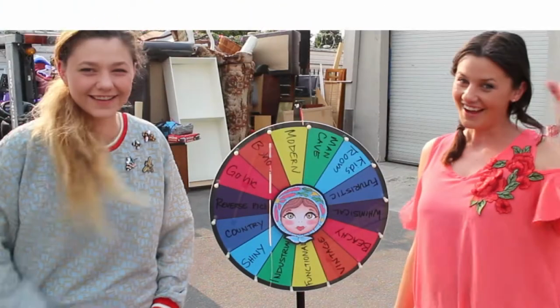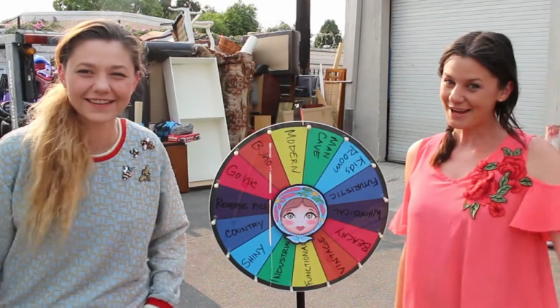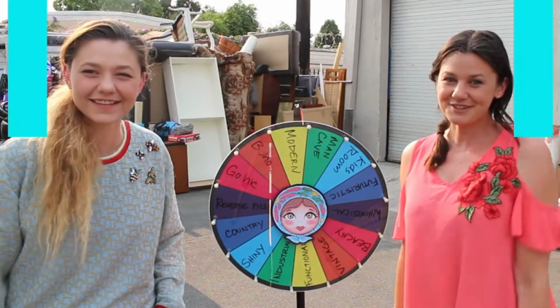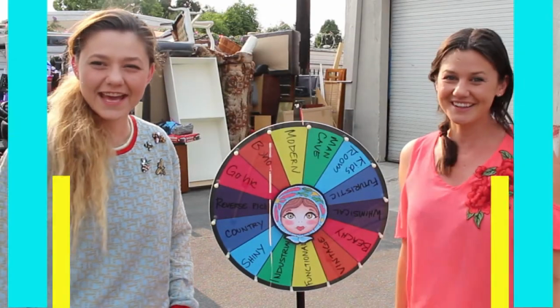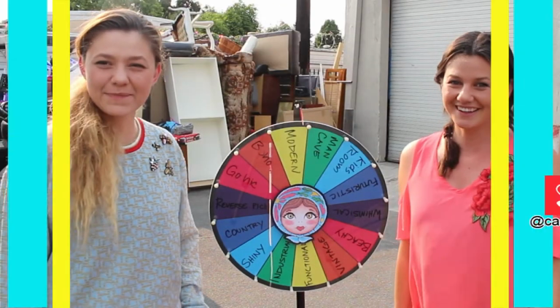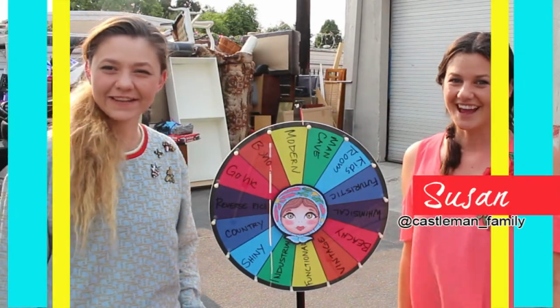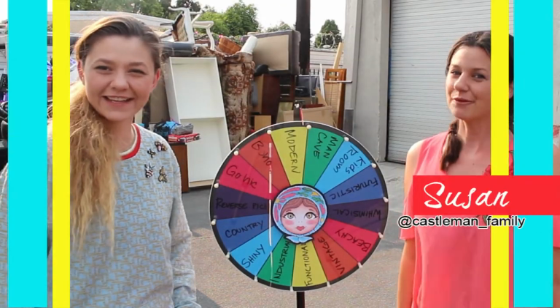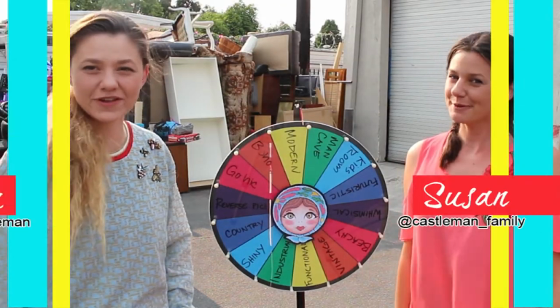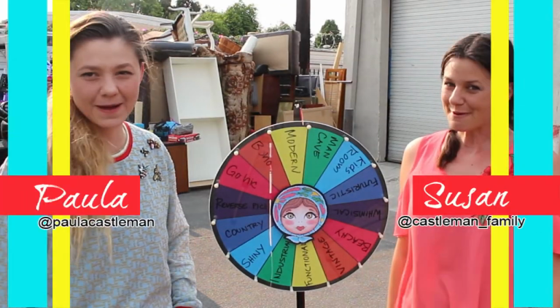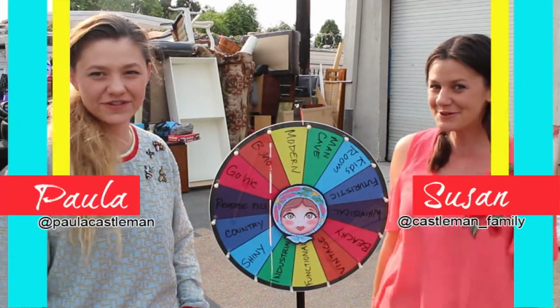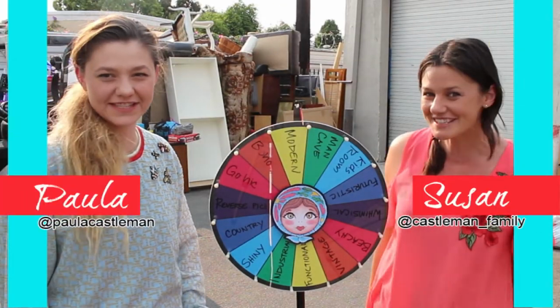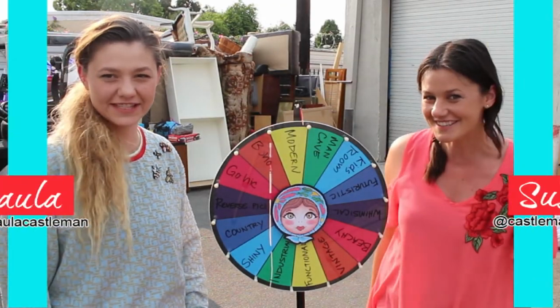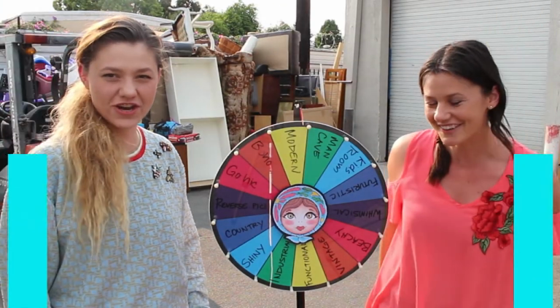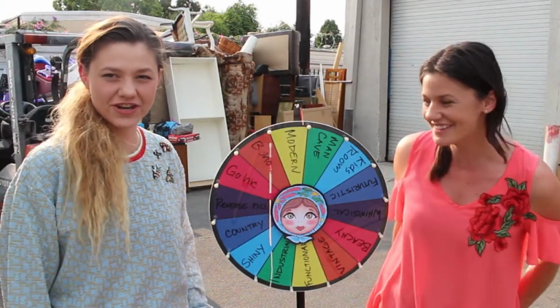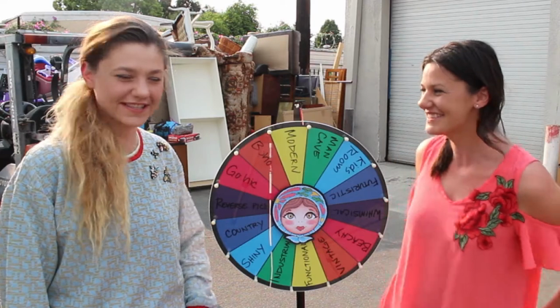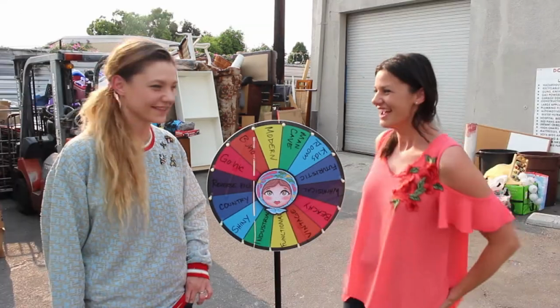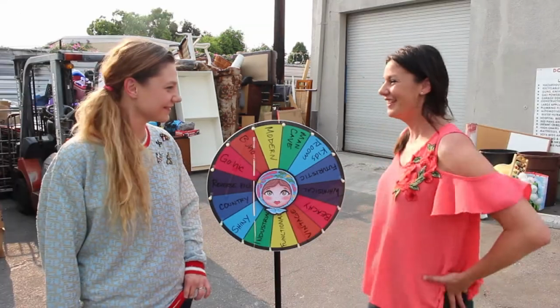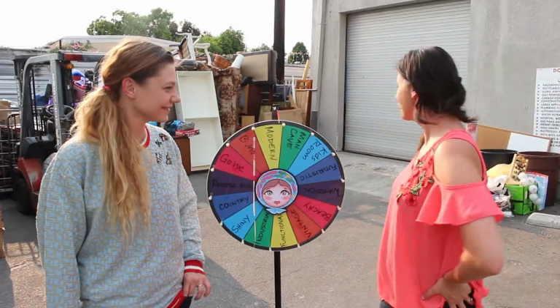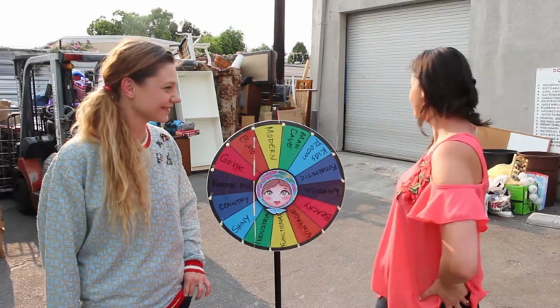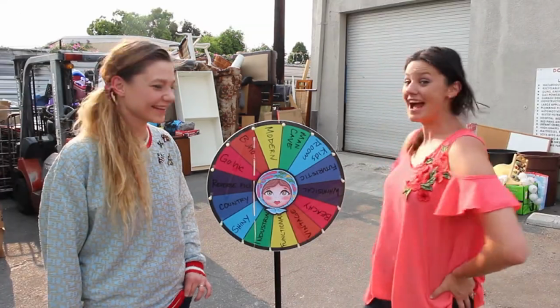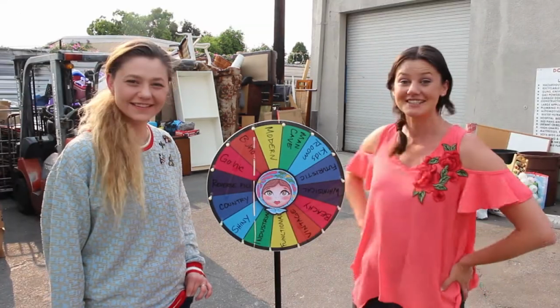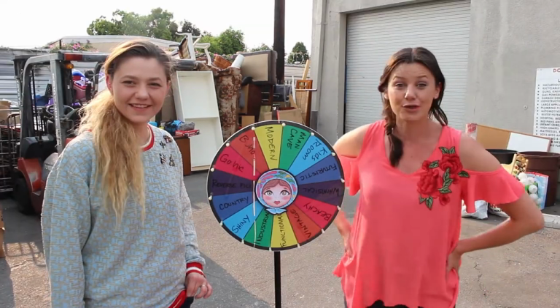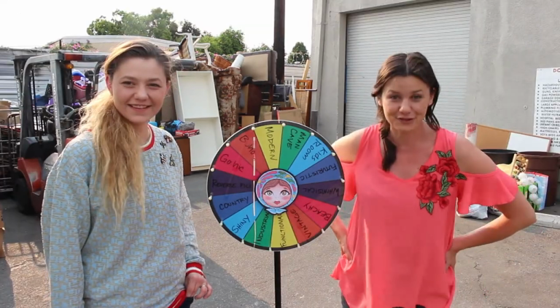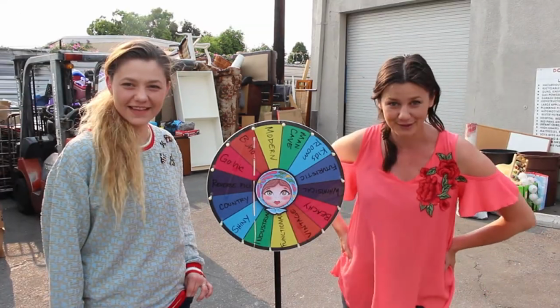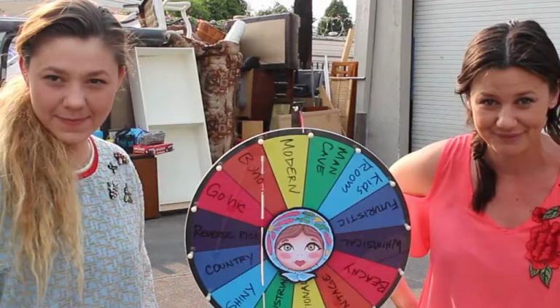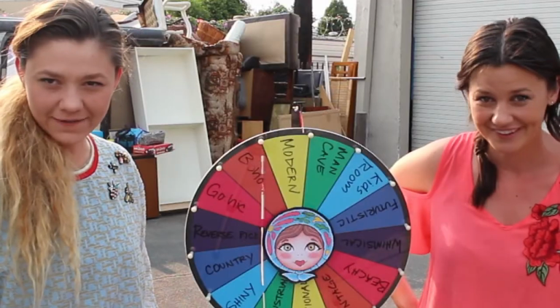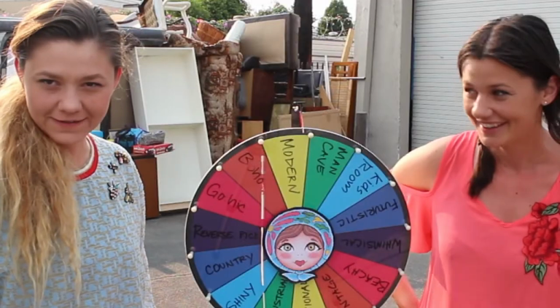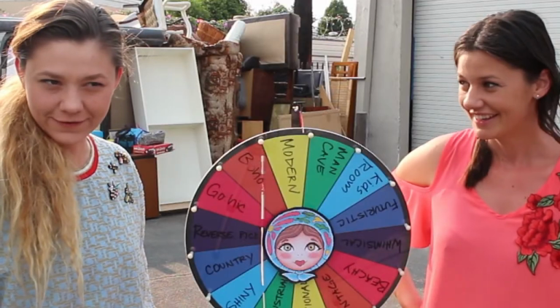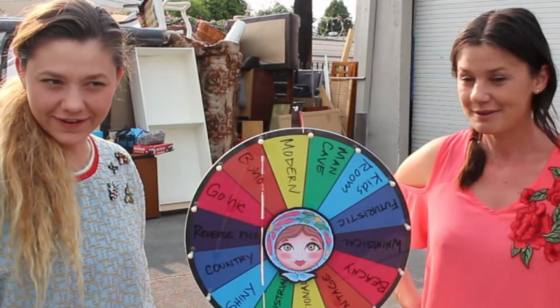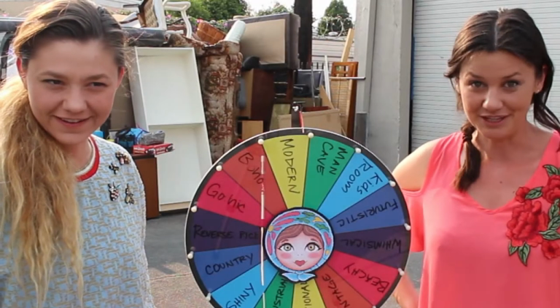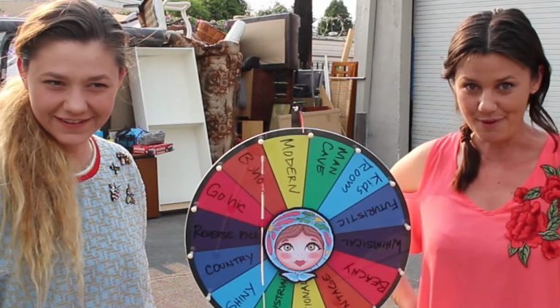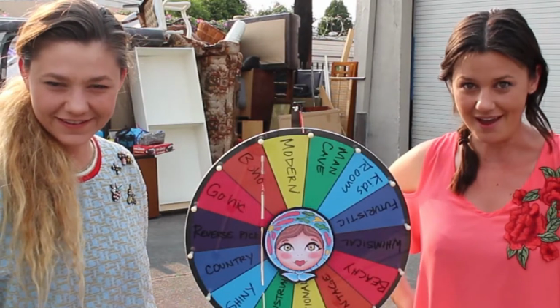Hi, I'm Susan. And I'm Paula. And we're the Babushka Sisters. We are in front of AXE thrift store — actually in the back of AXE thrift store. In the back.